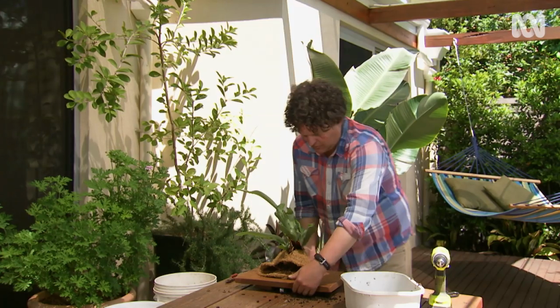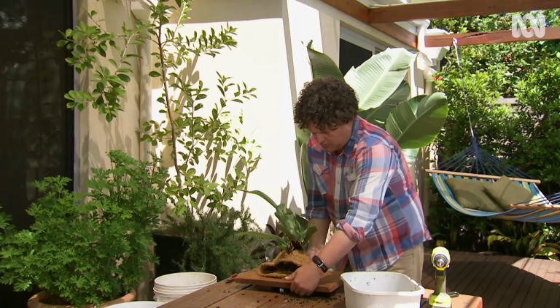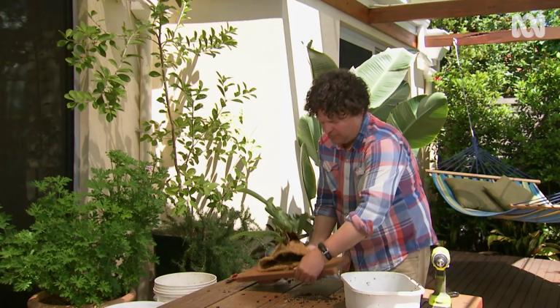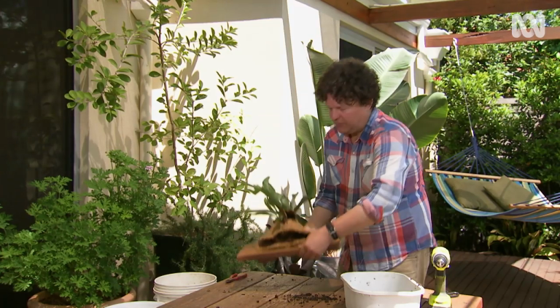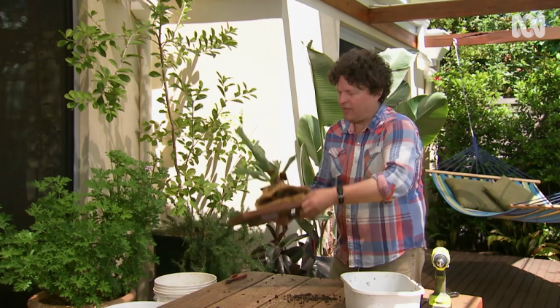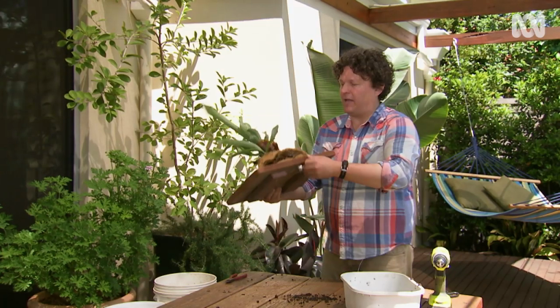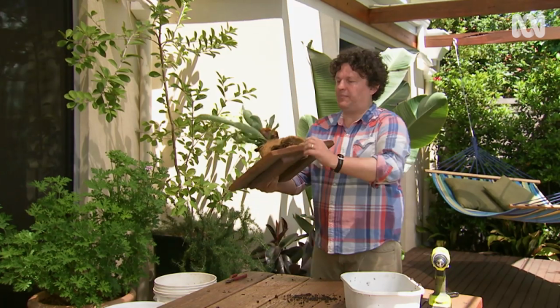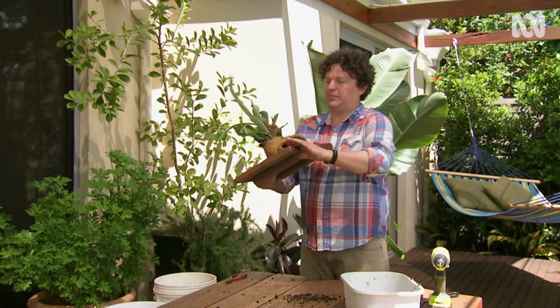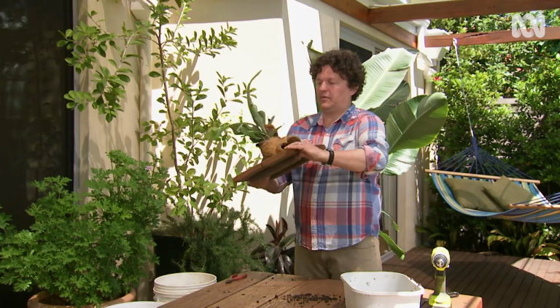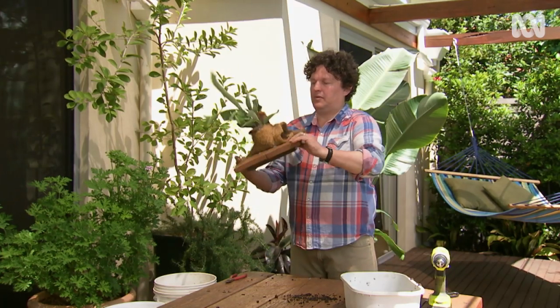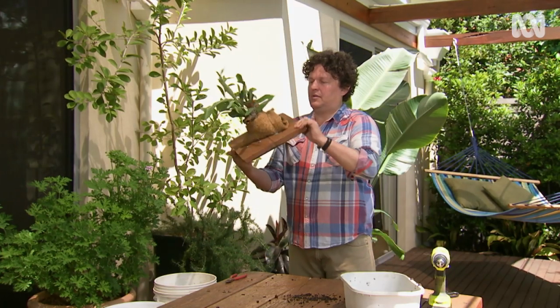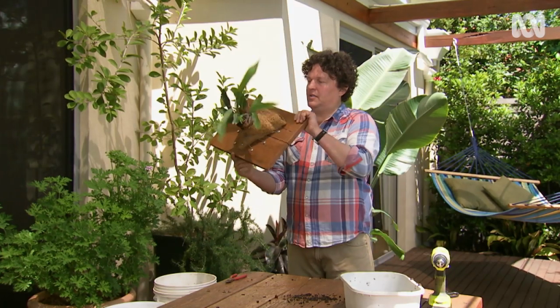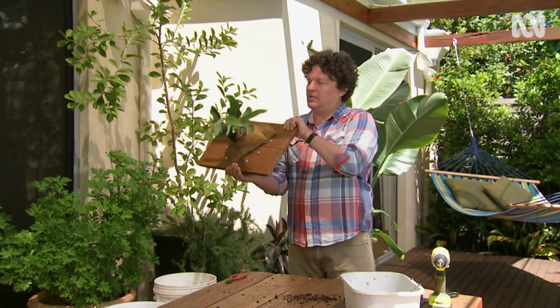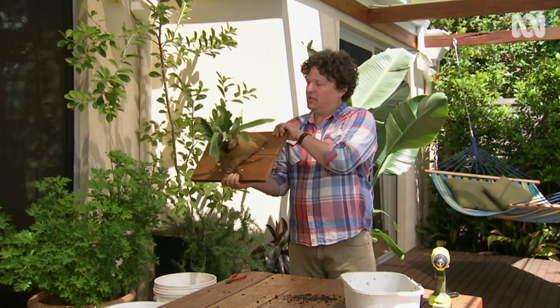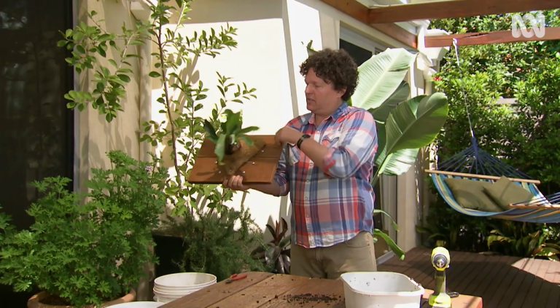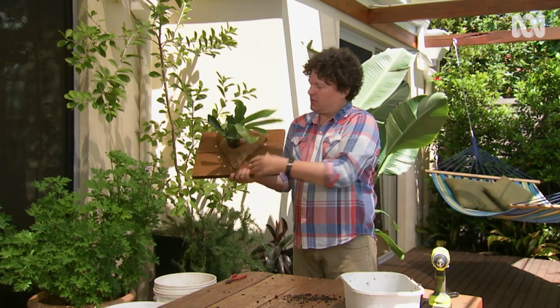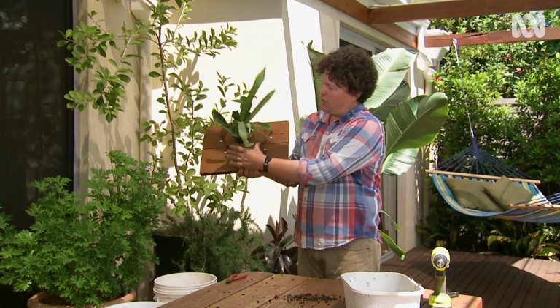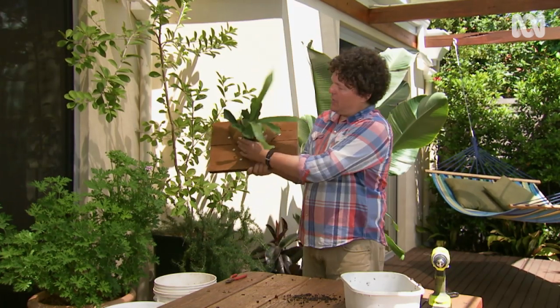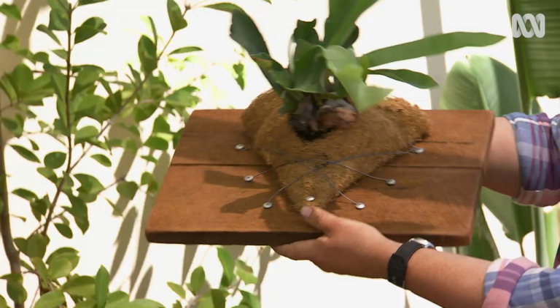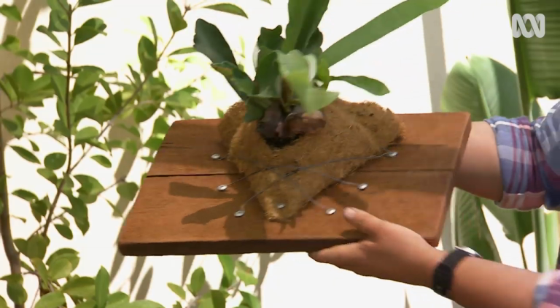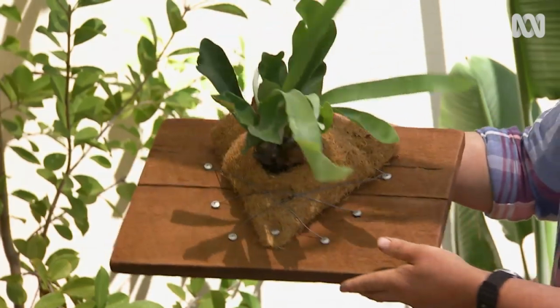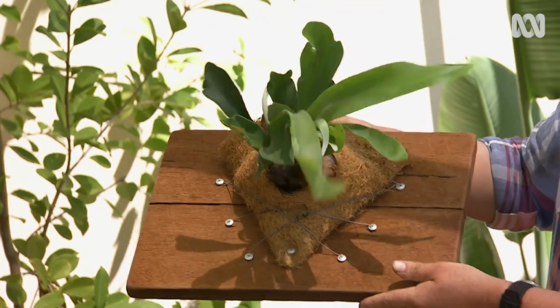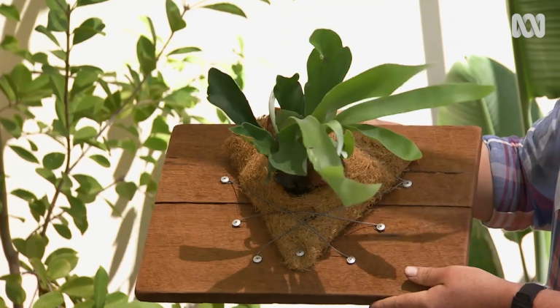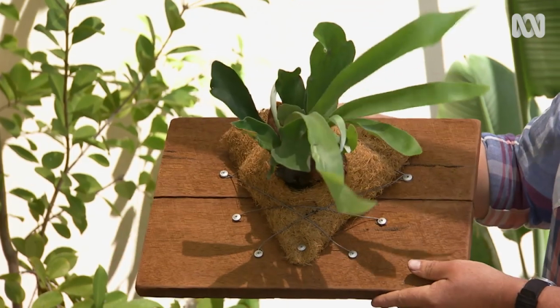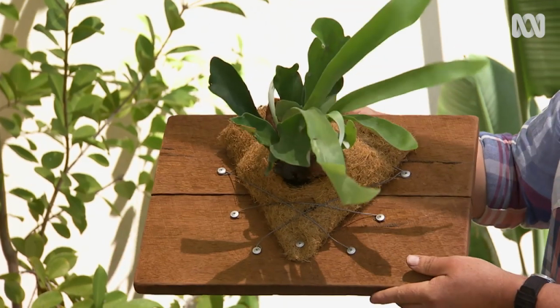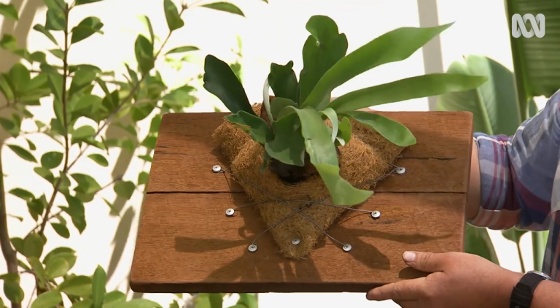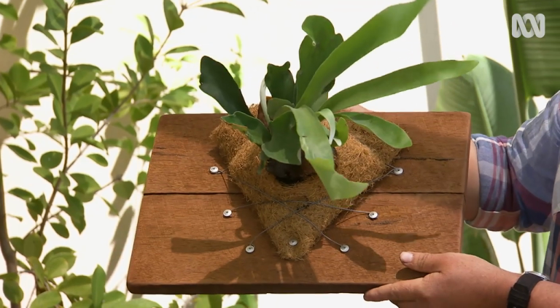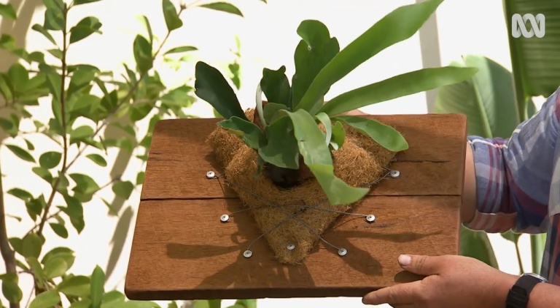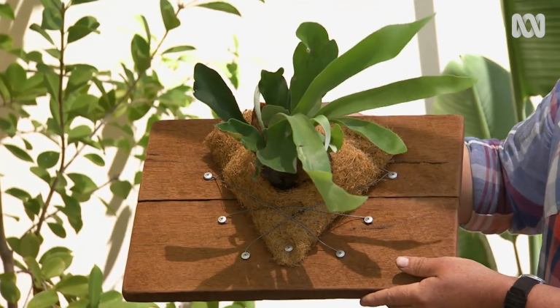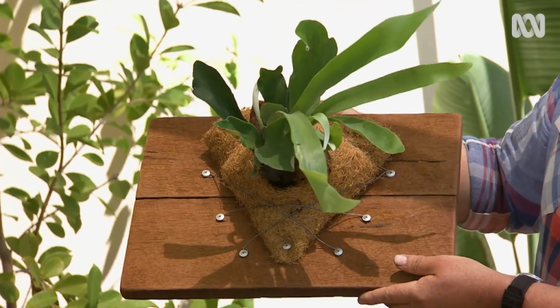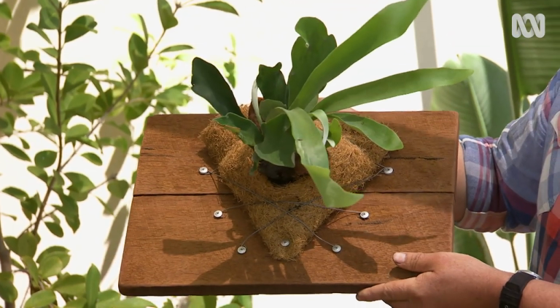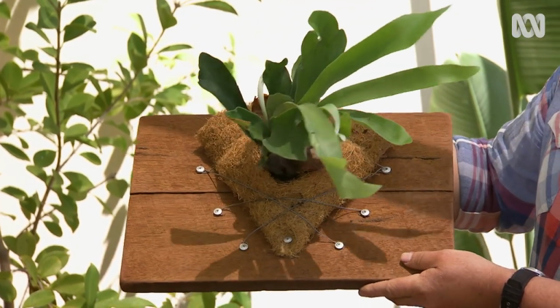Look at that — secure, neat and tidy, ready to hang.